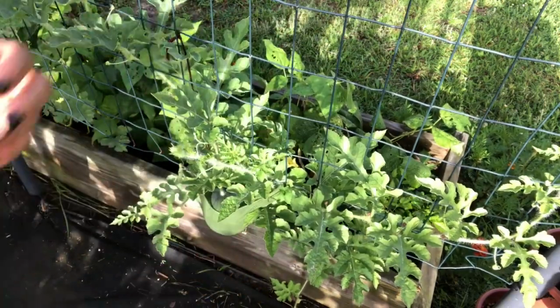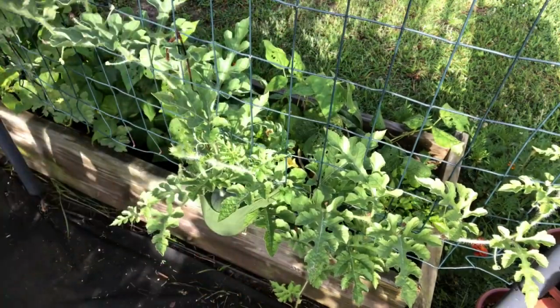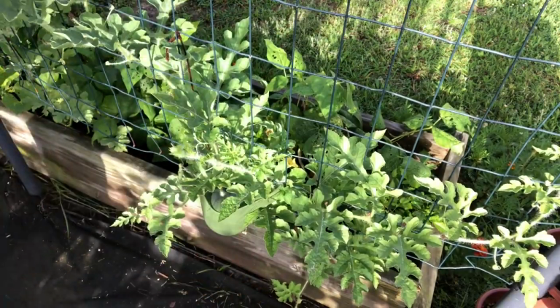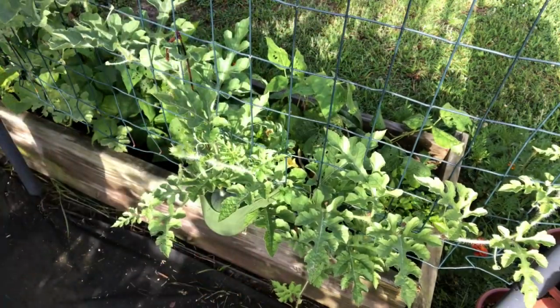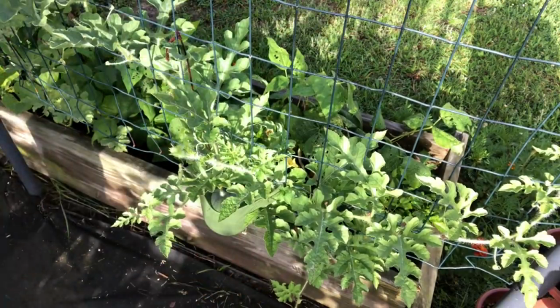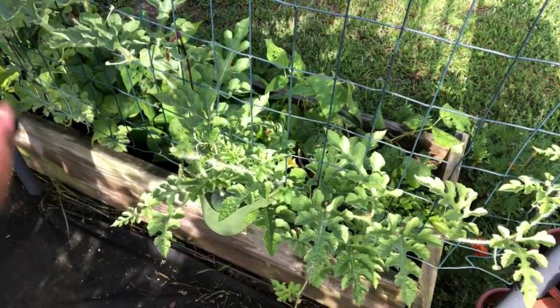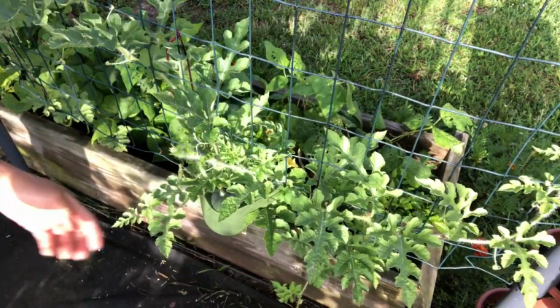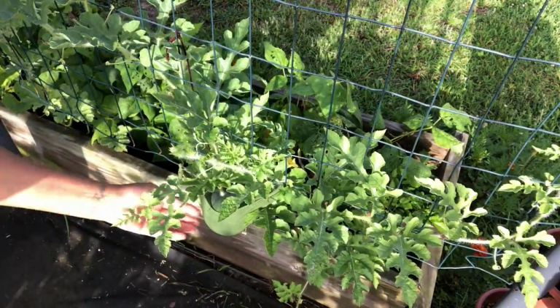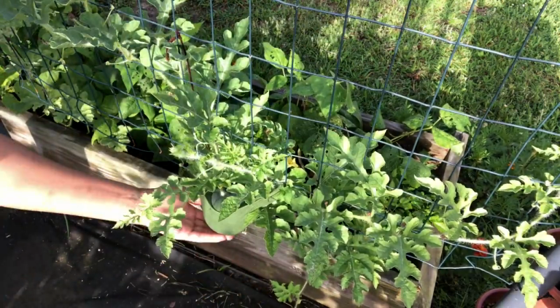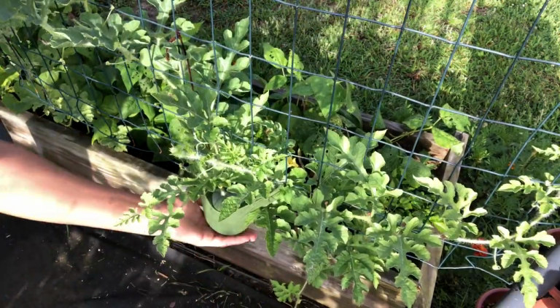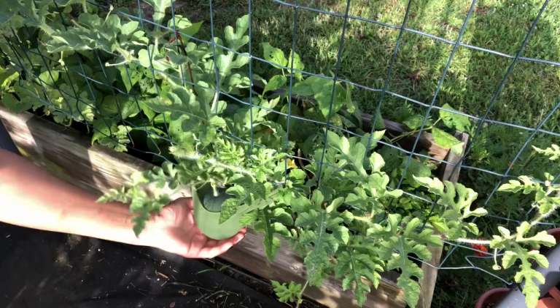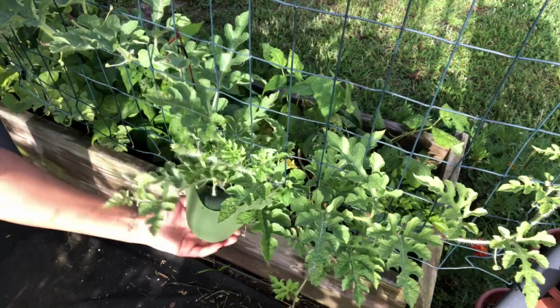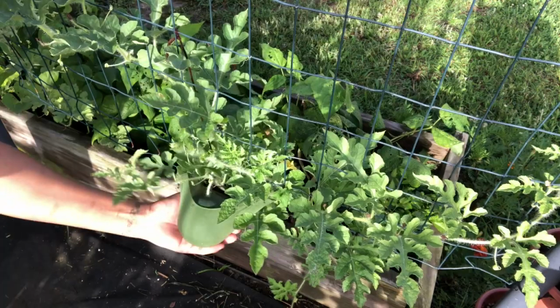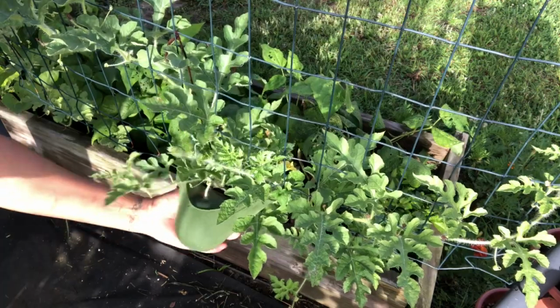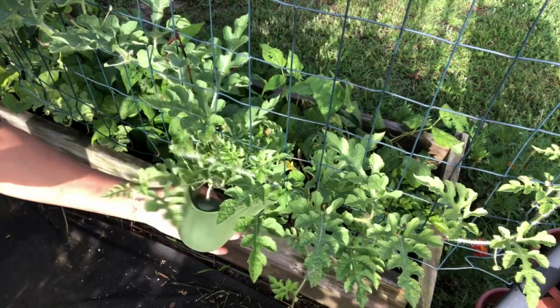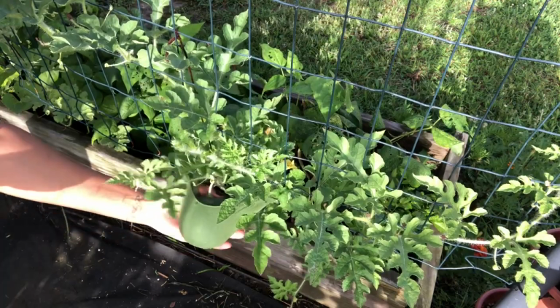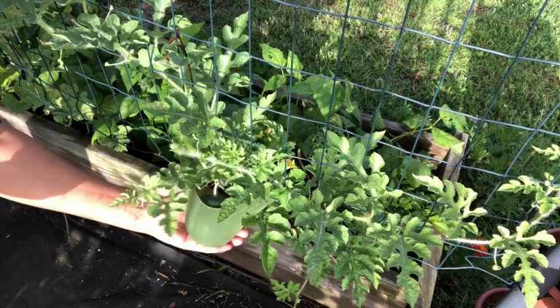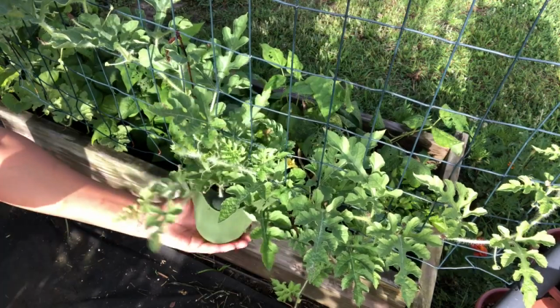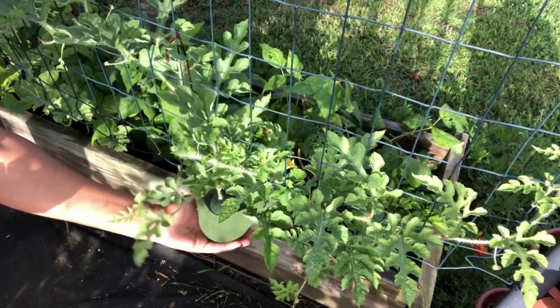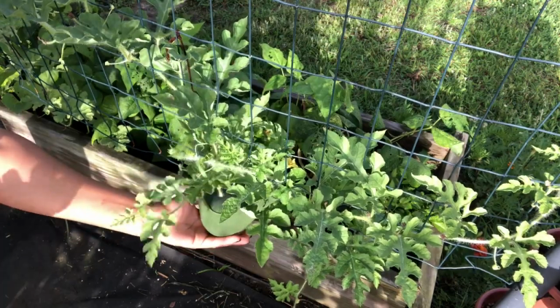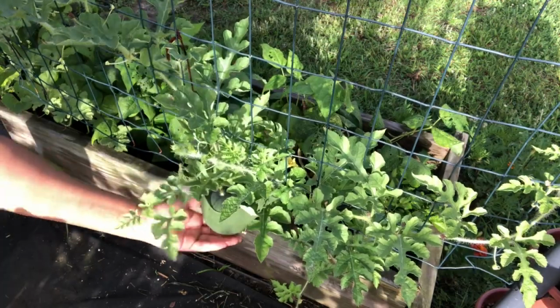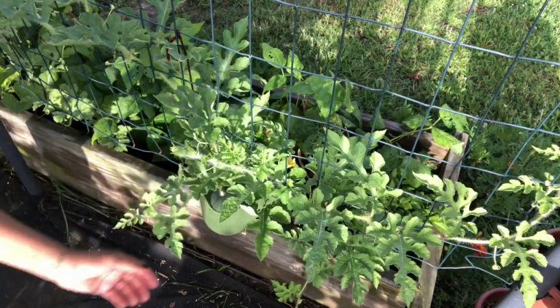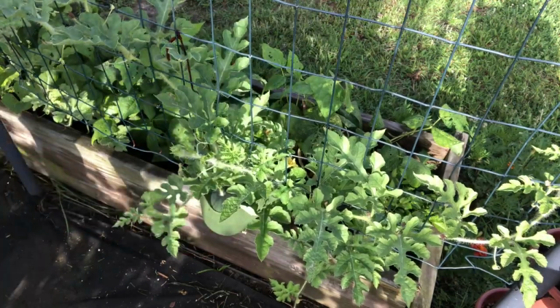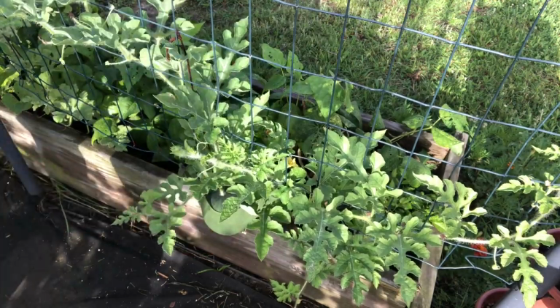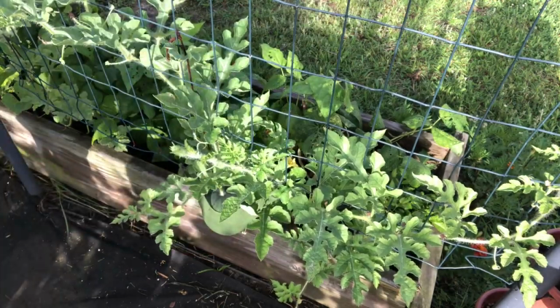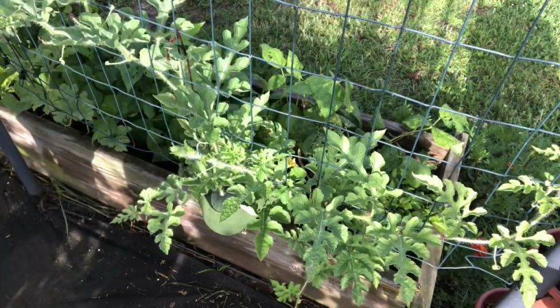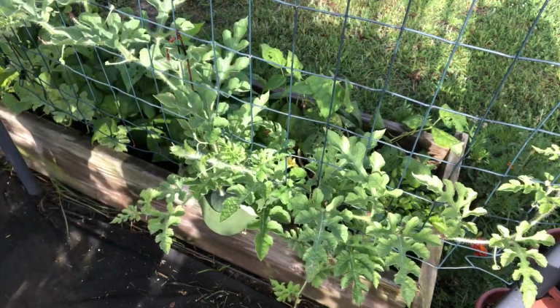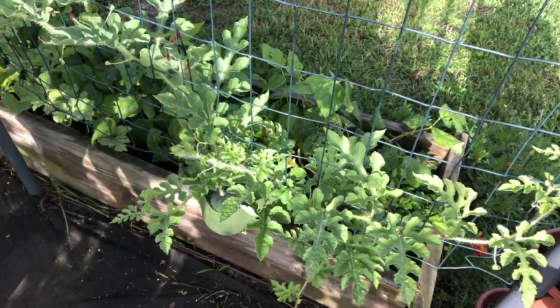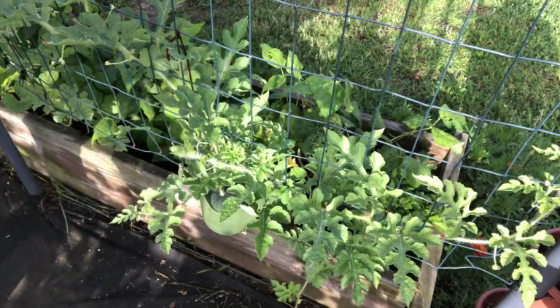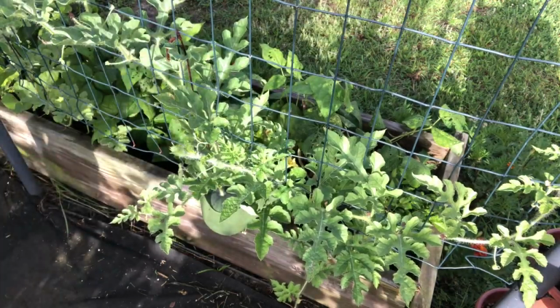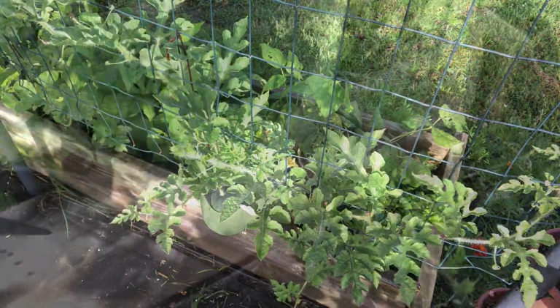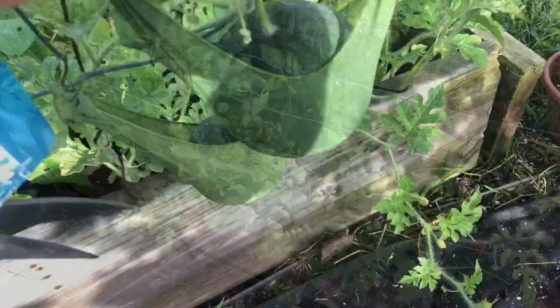And voila! How cute — I just love it, I just think it's the cutest thing ever.